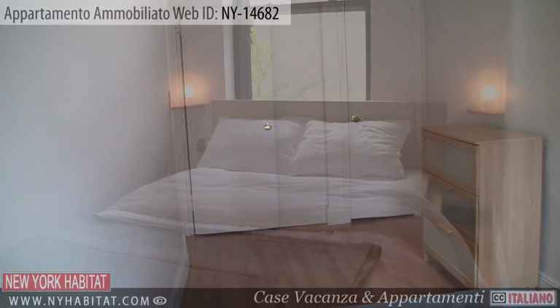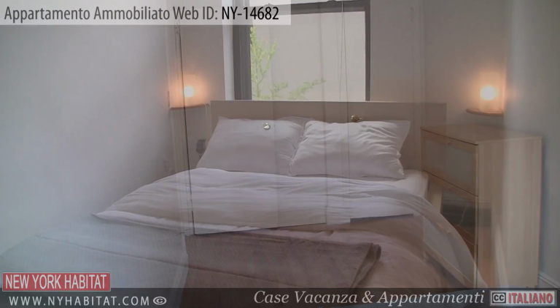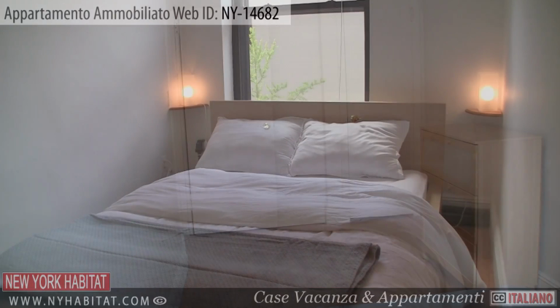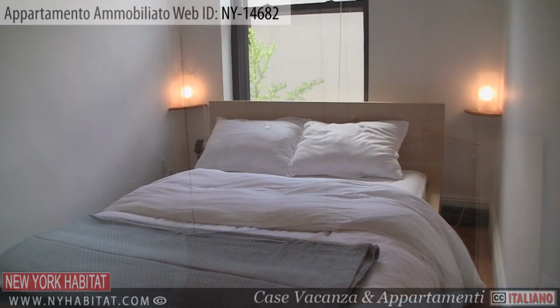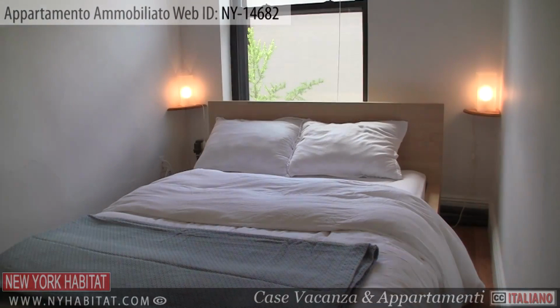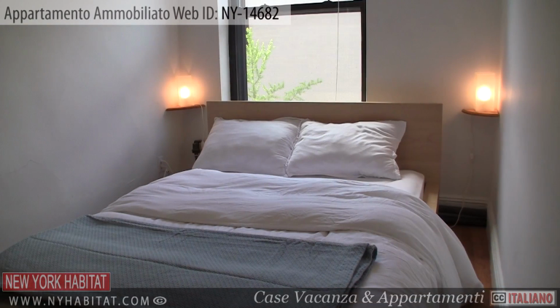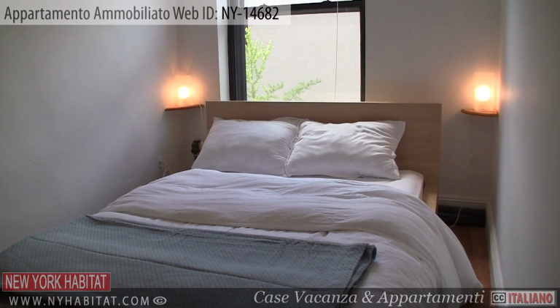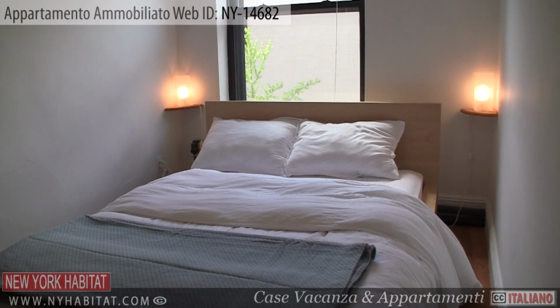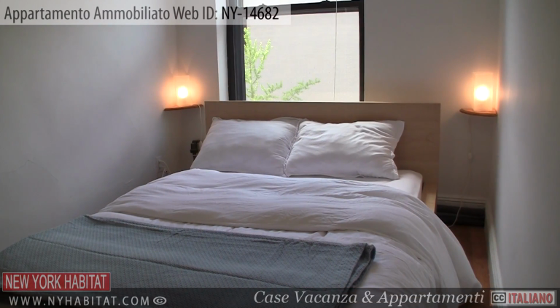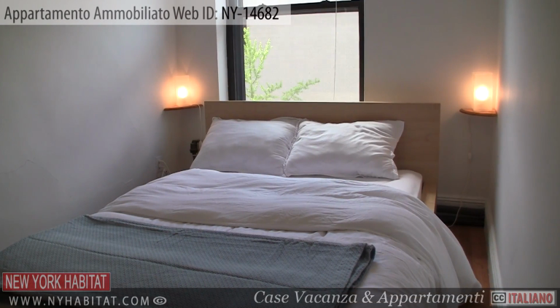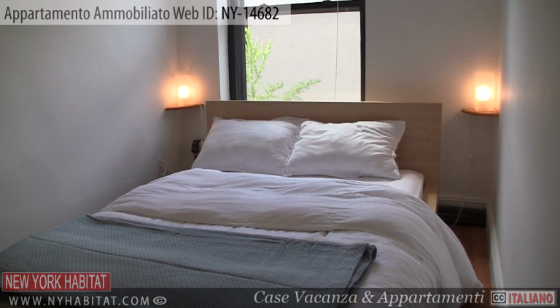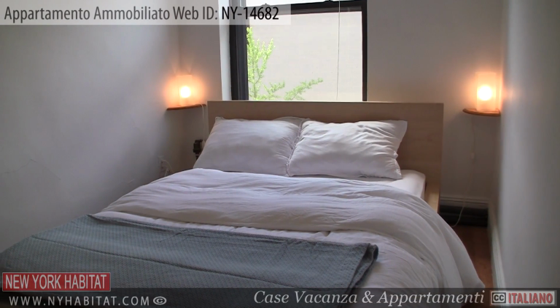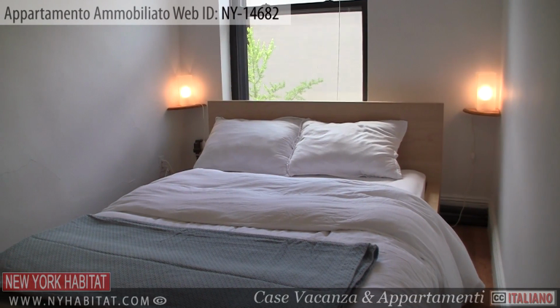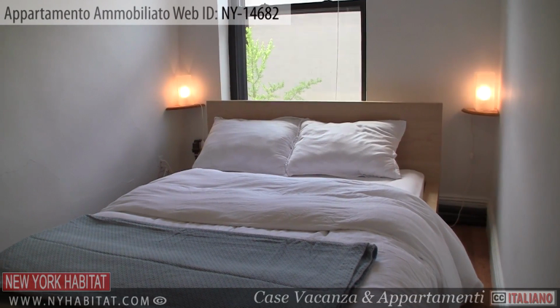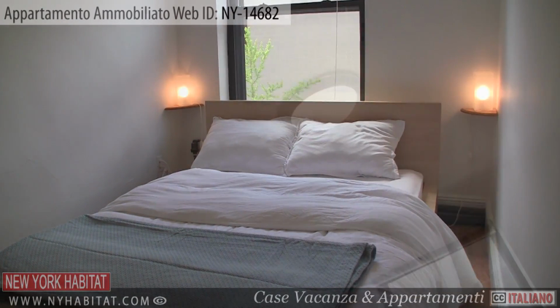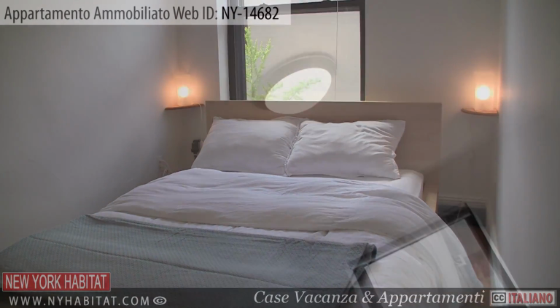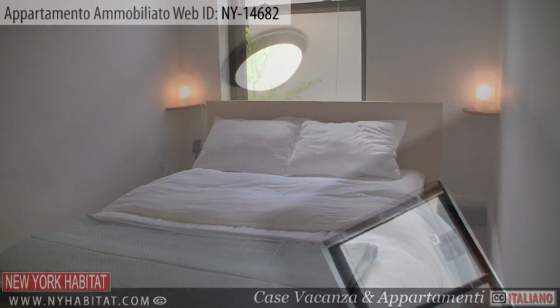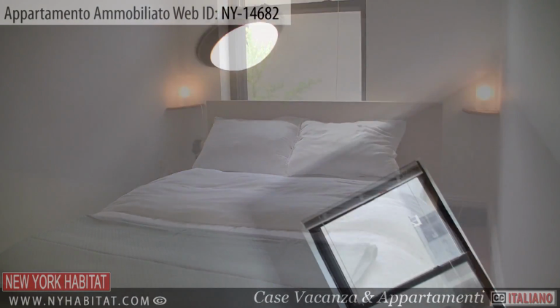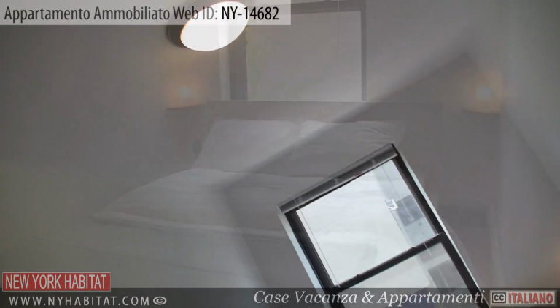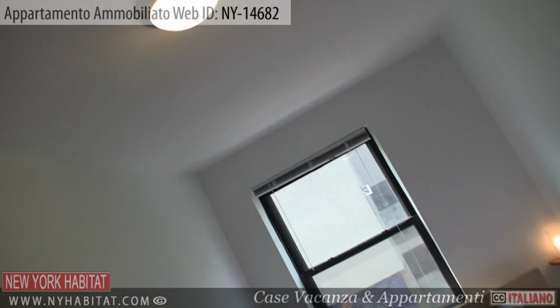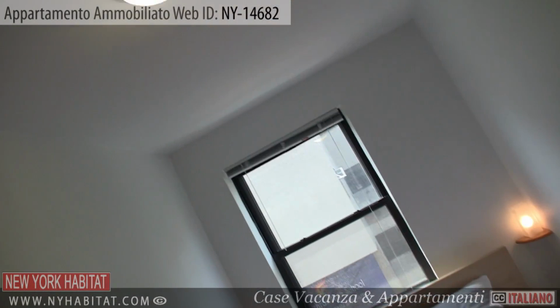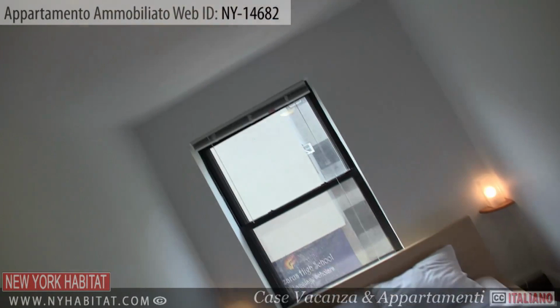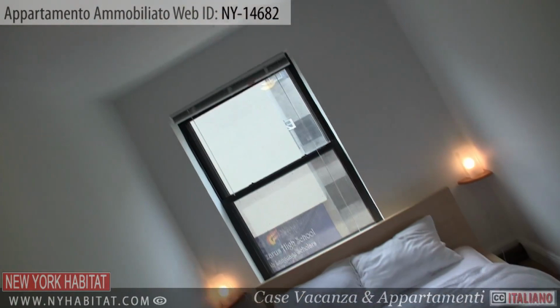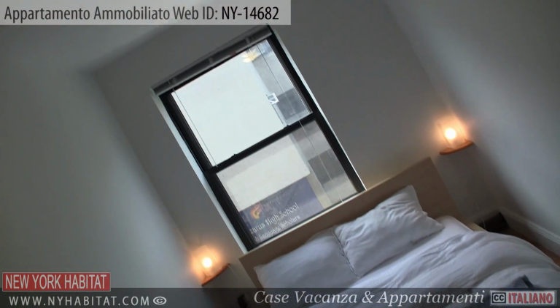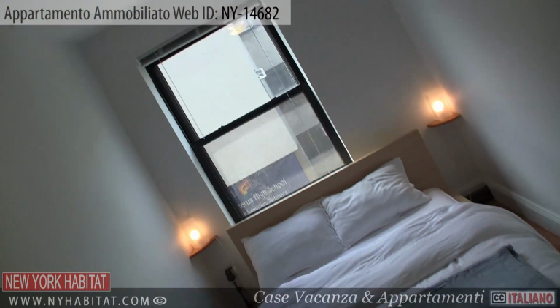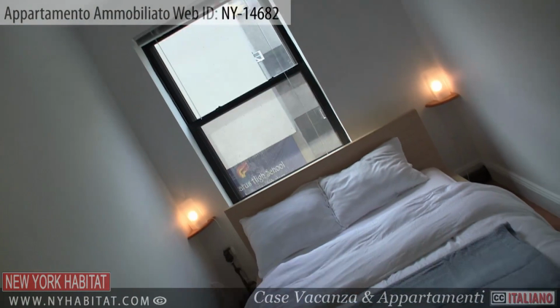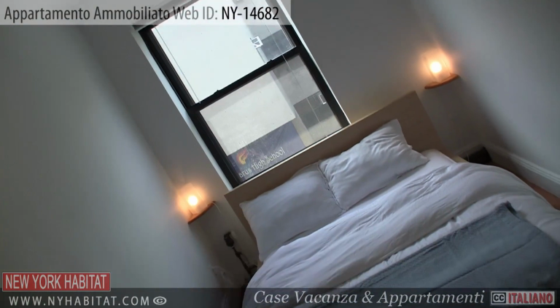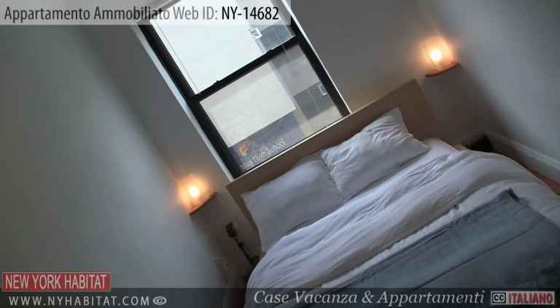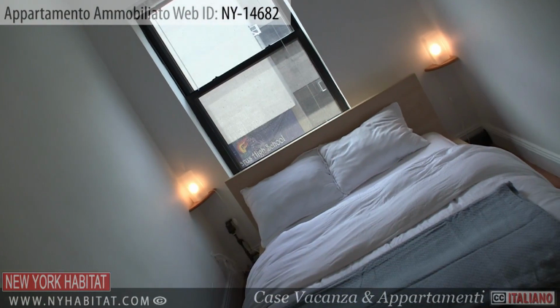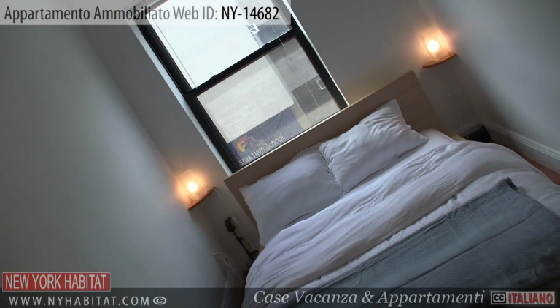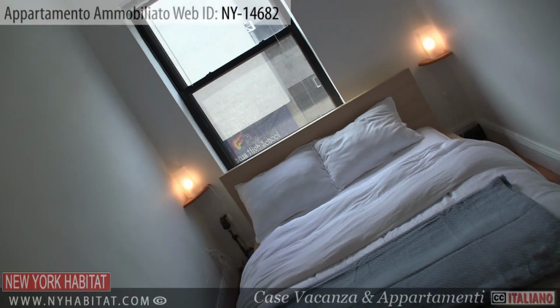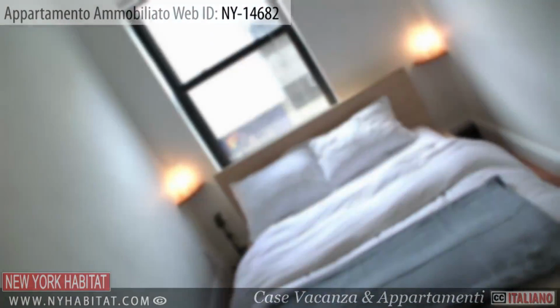Now that we have seen this great apartment, let's go and see what the Lower East Side and Chinatown have to offer.